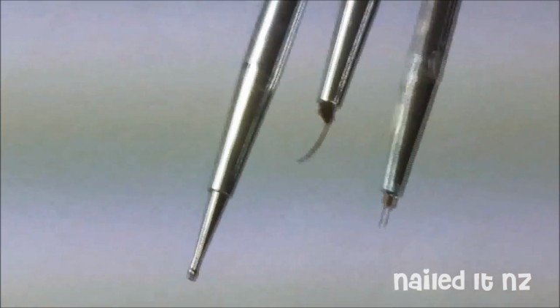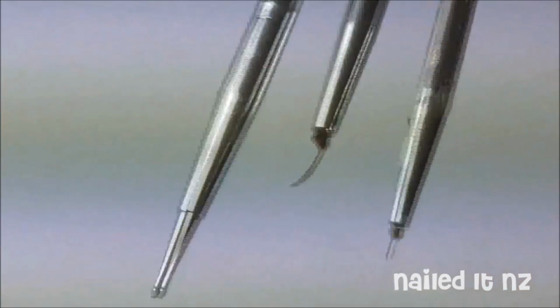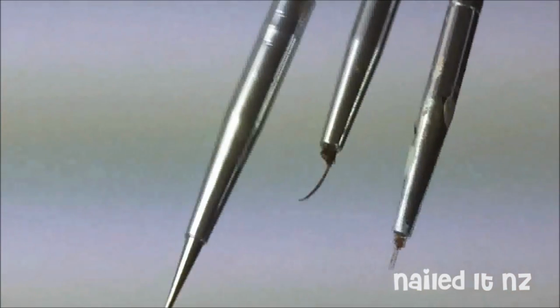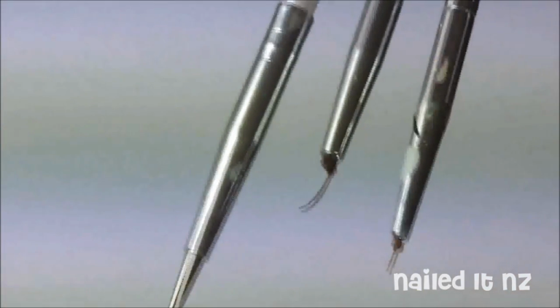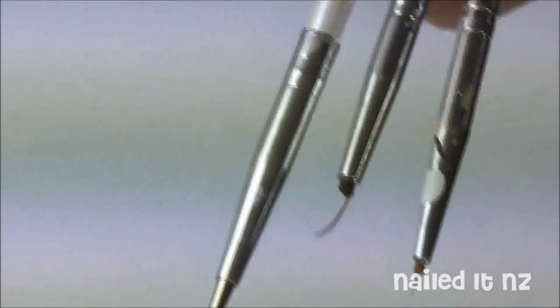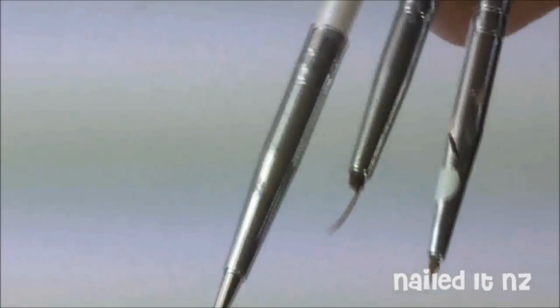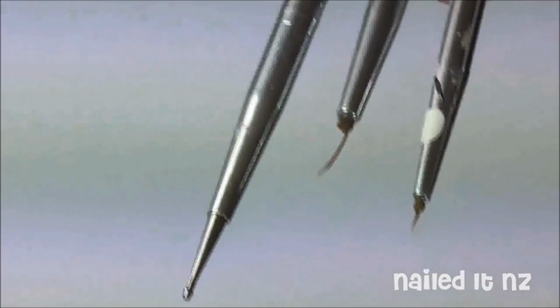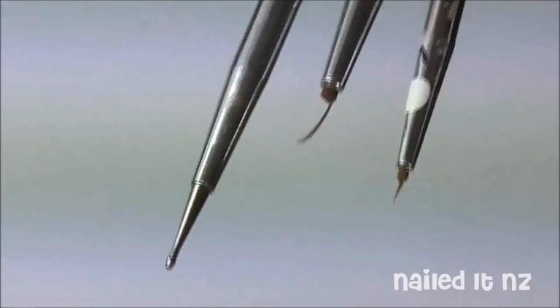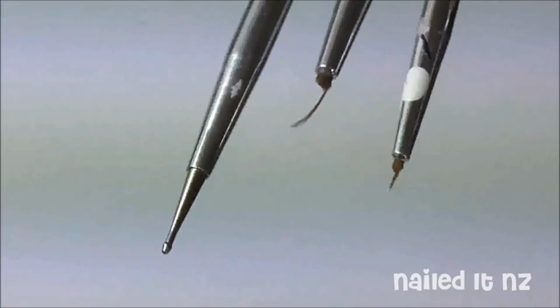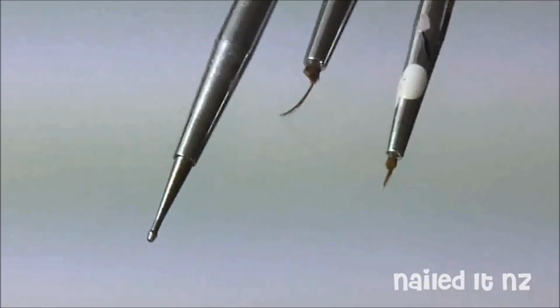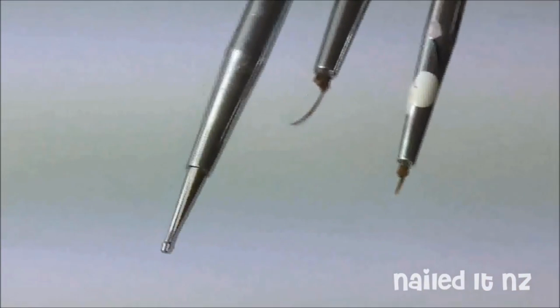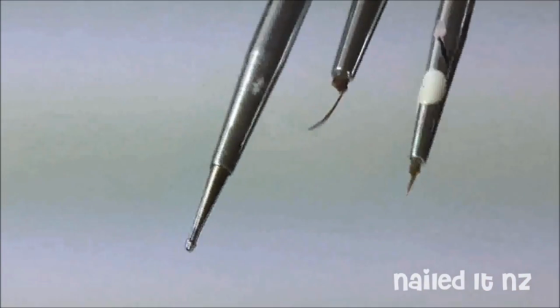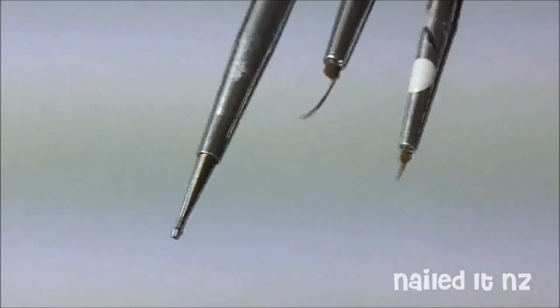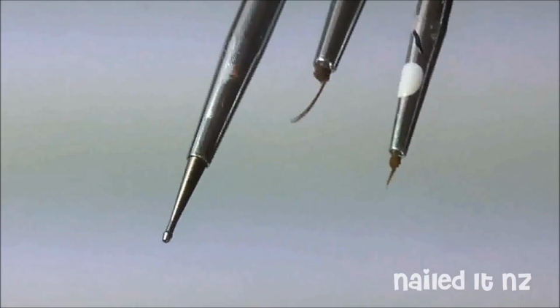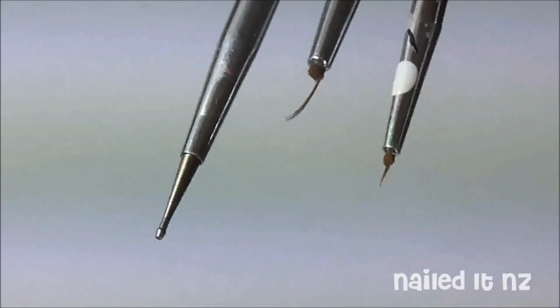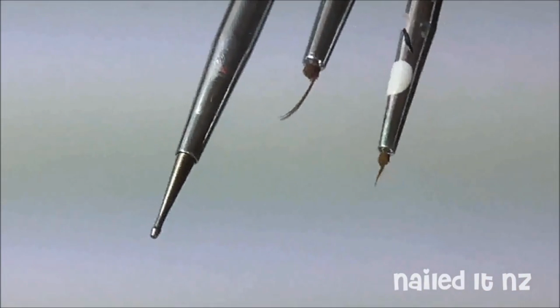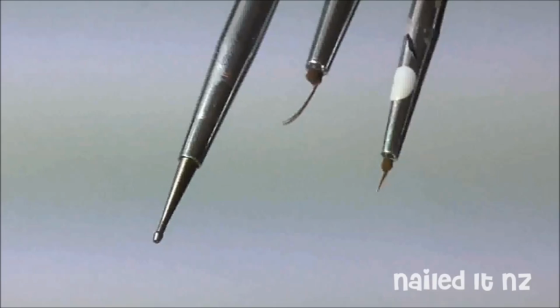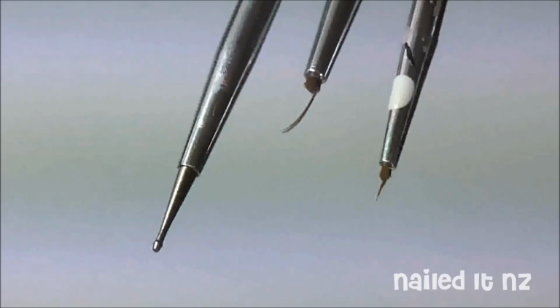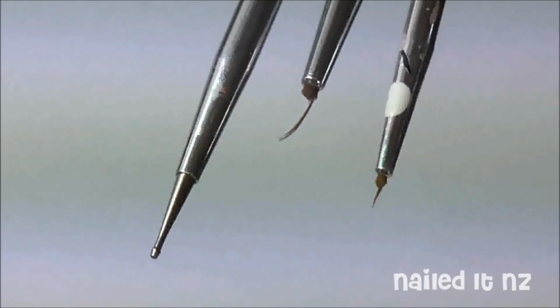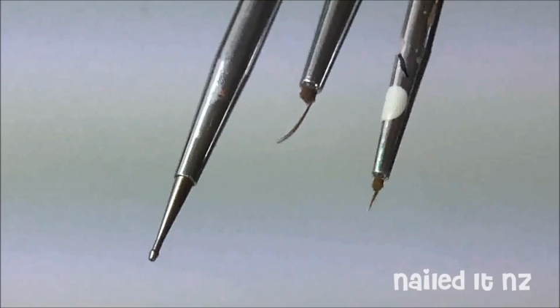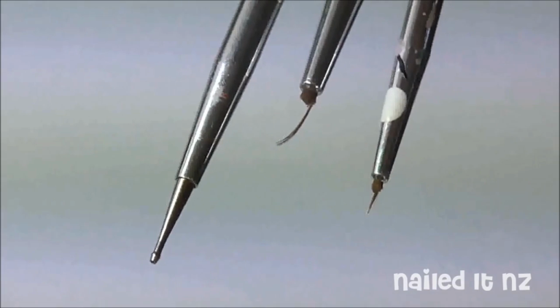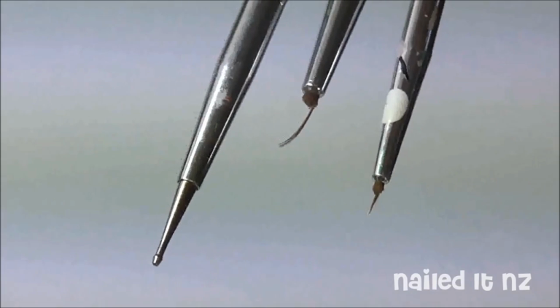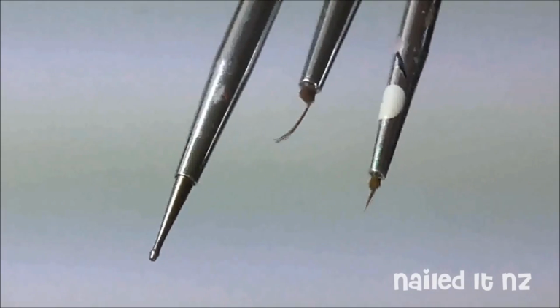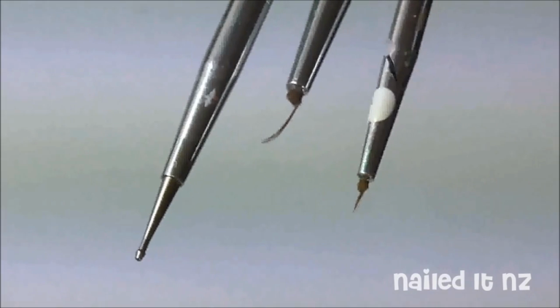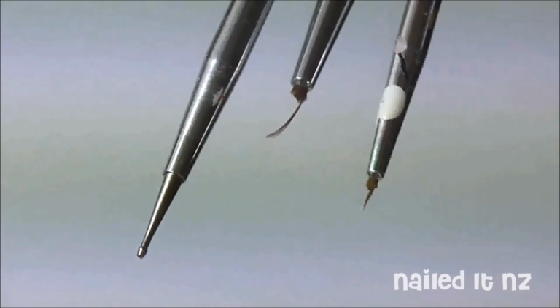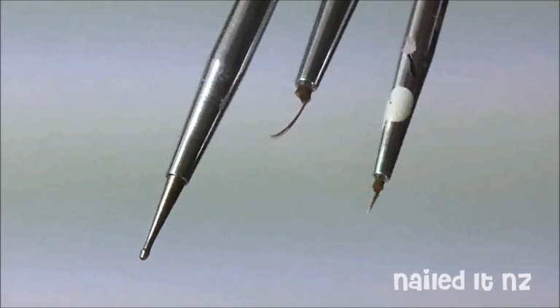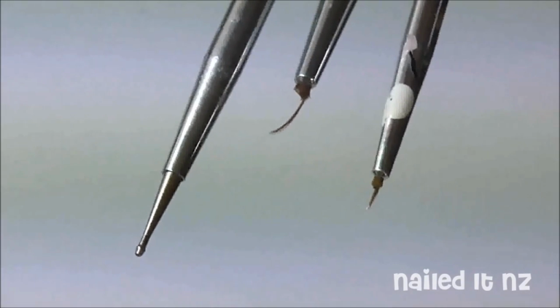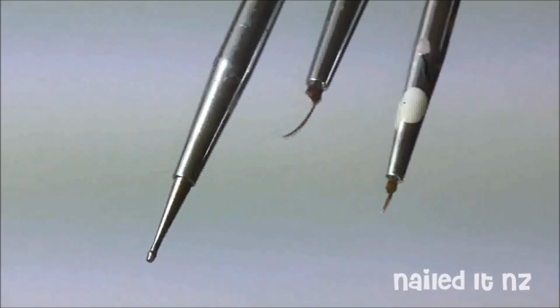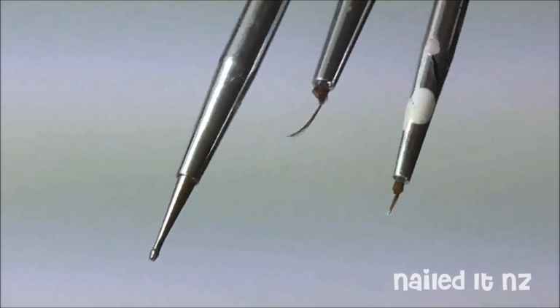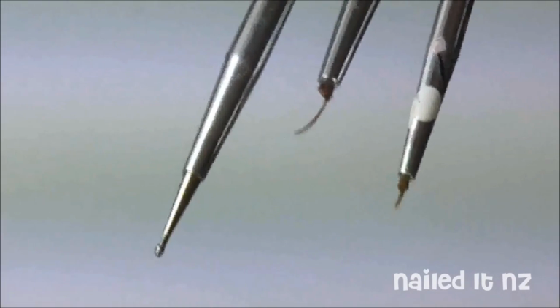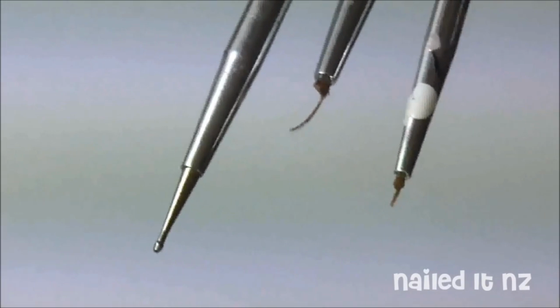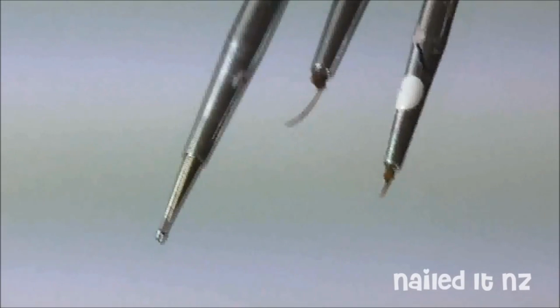Because this is quite detailed work you're going to need some really thin brushes. I've got a video down below all about how you can cut yours down to make them just the right size.